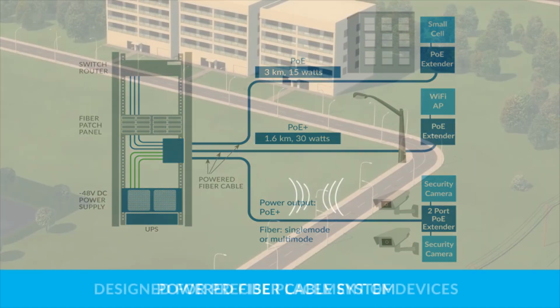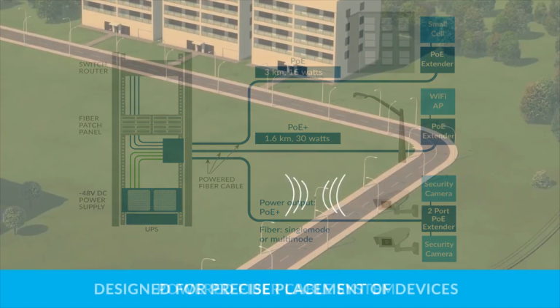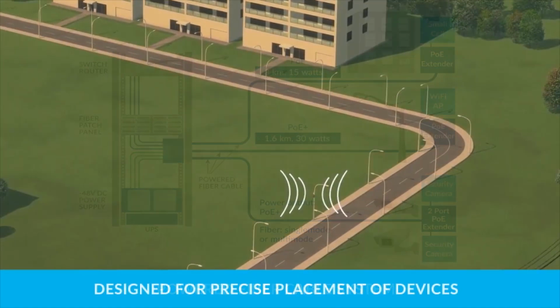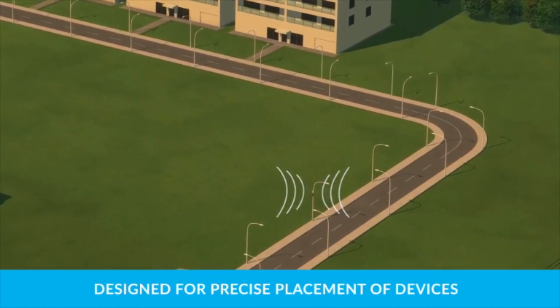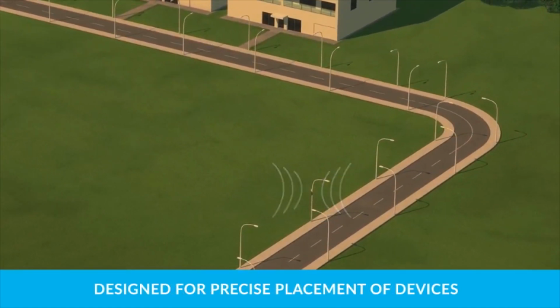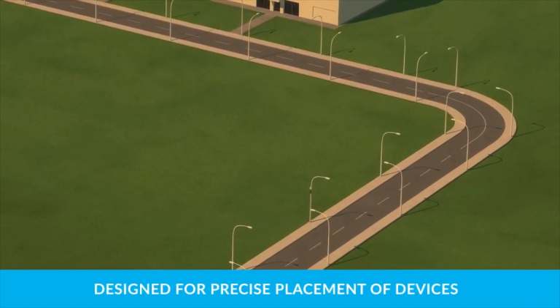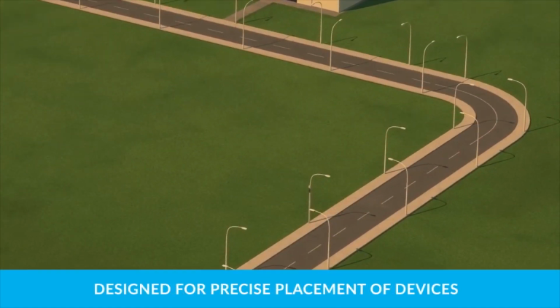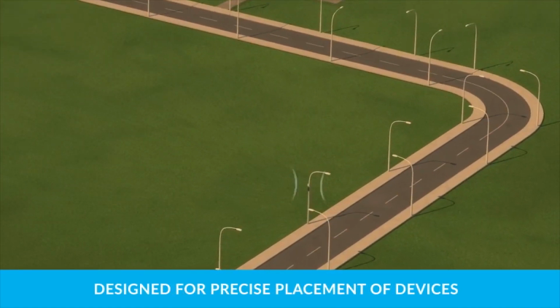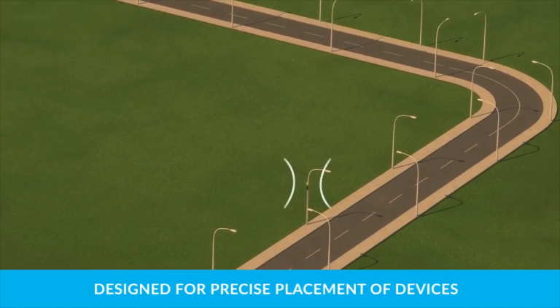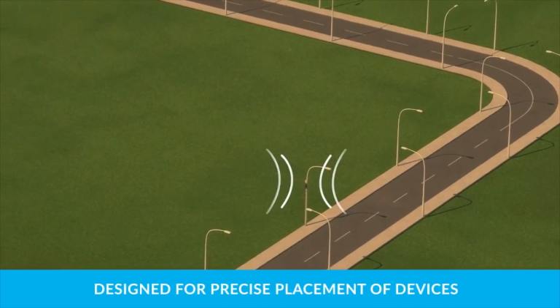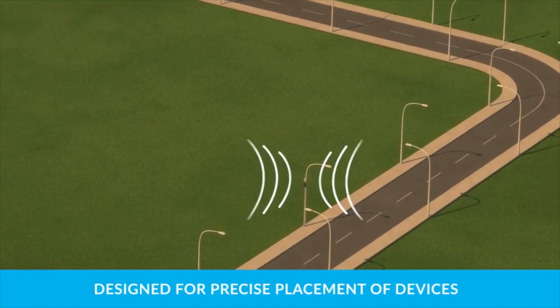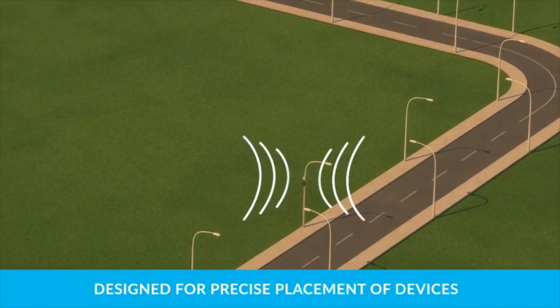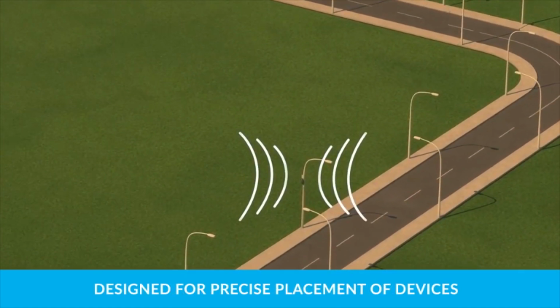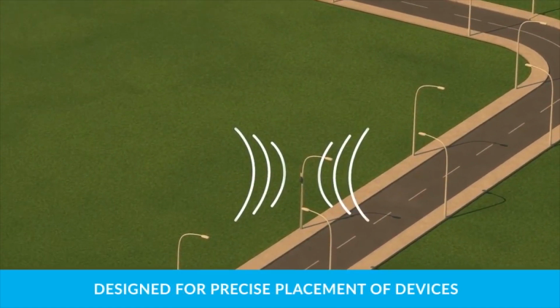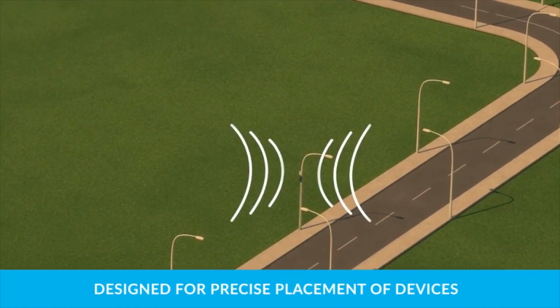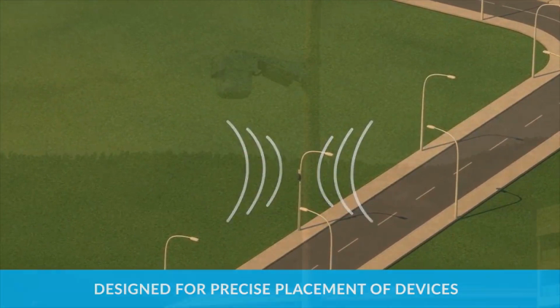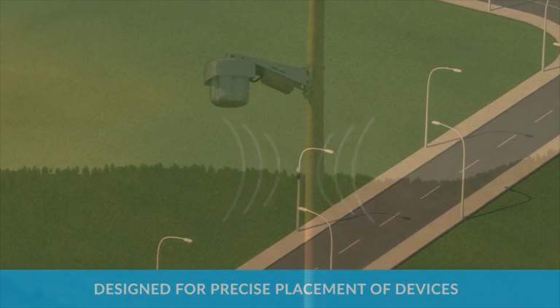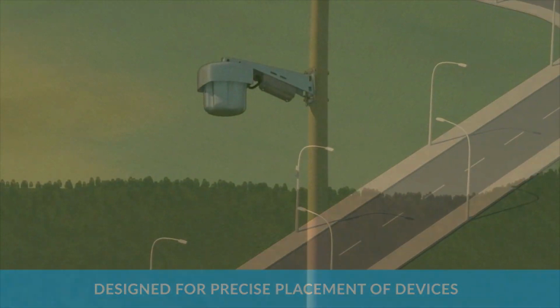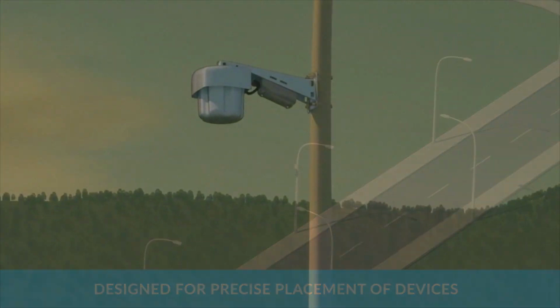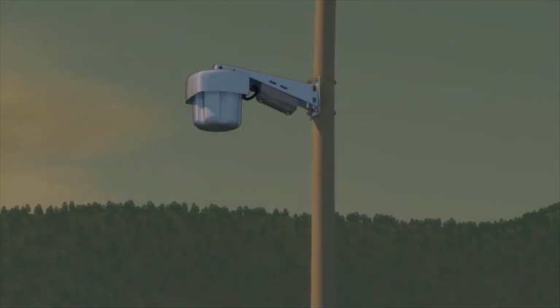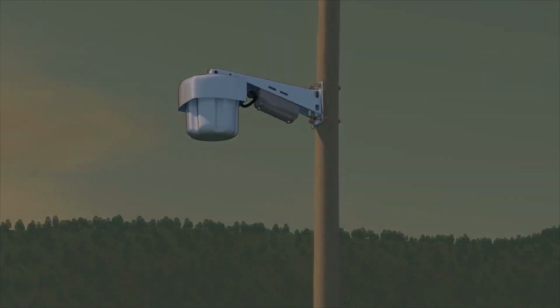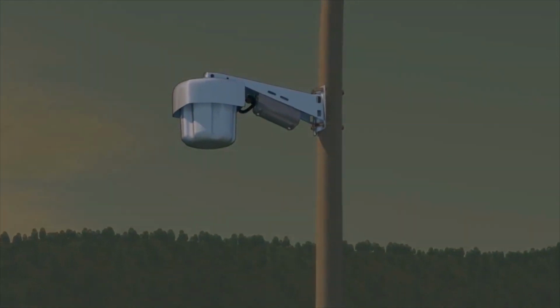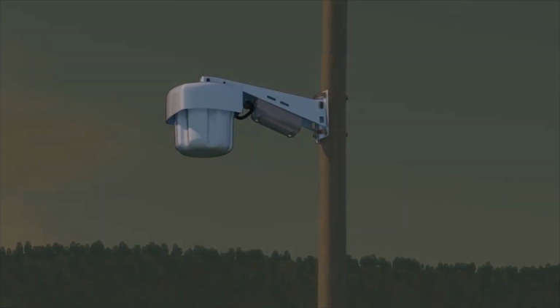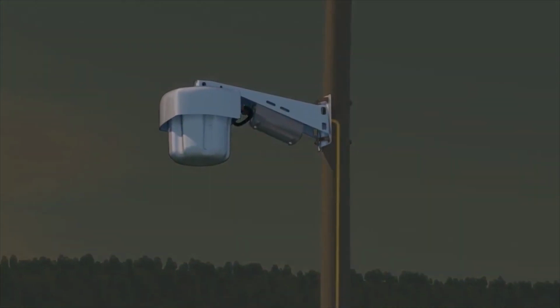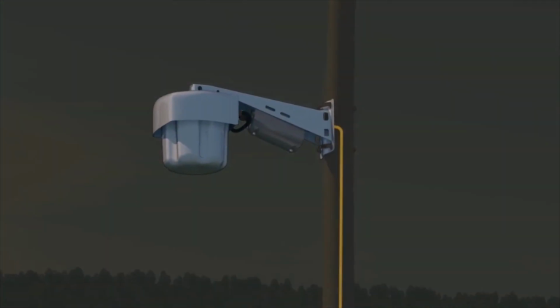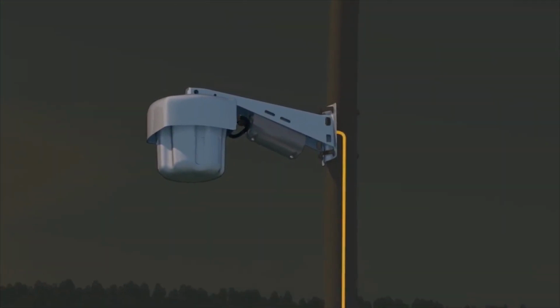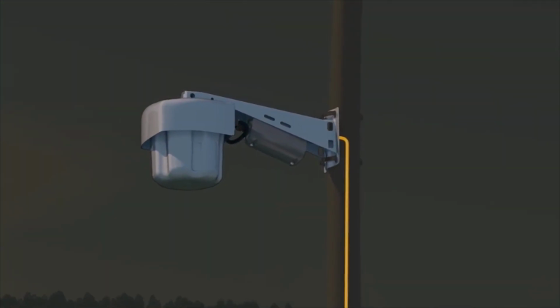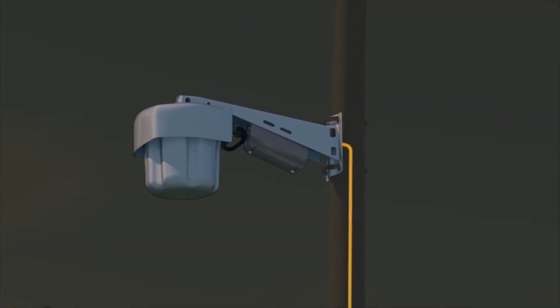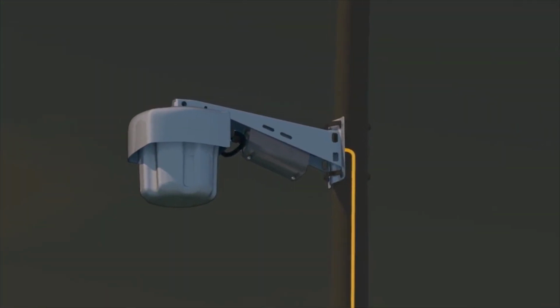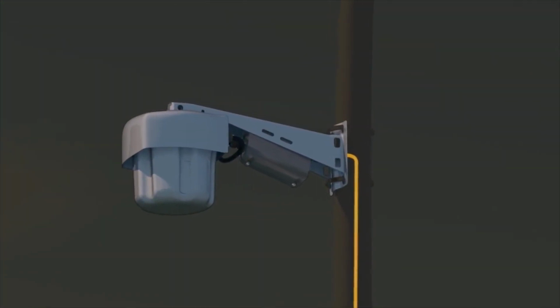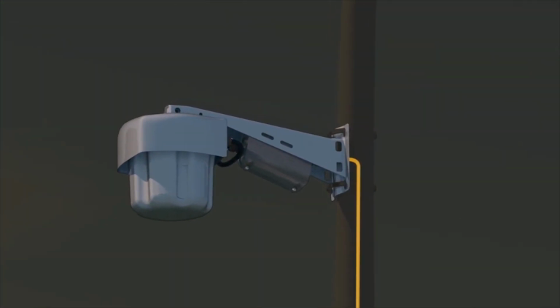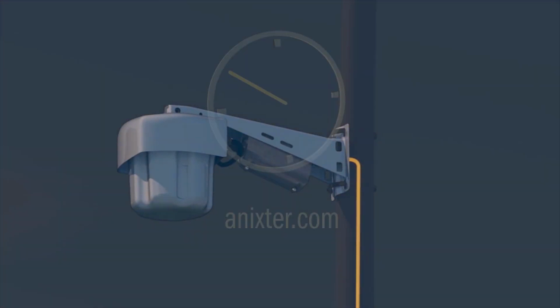The Powered Fiber Cable System can be installed on a pole, building, rooftop — almost anywhere the network device is needed.